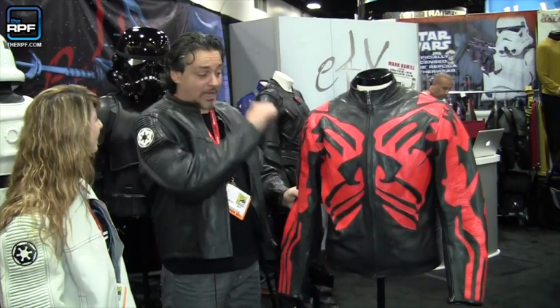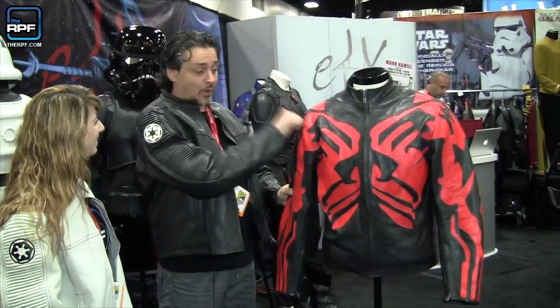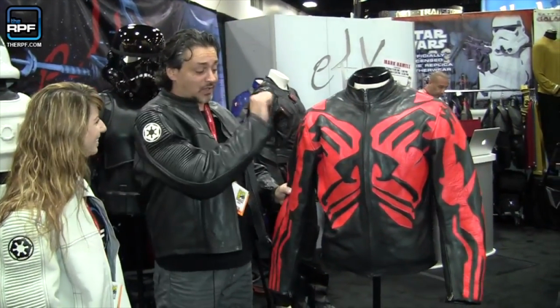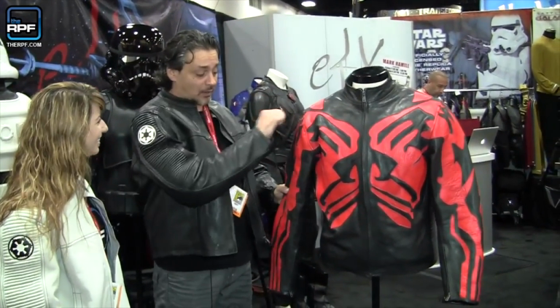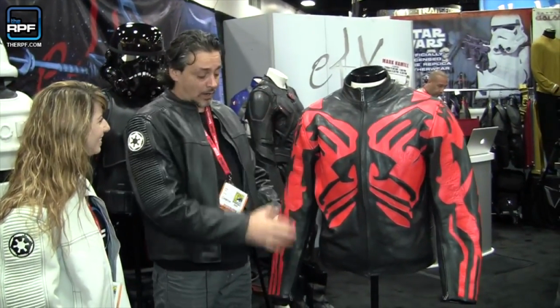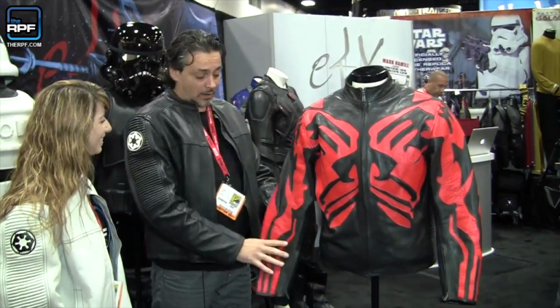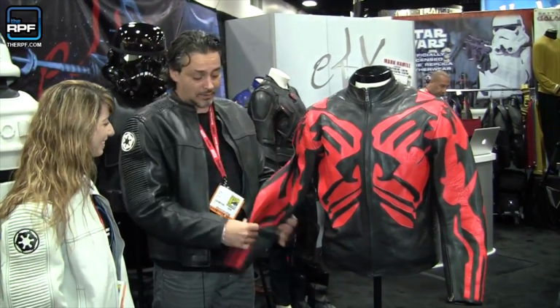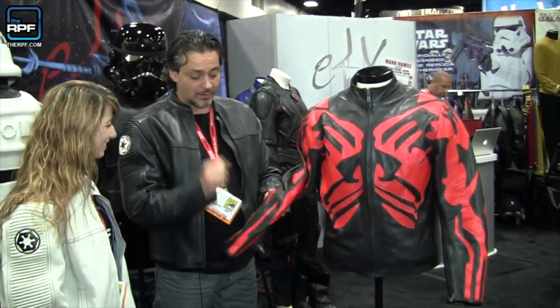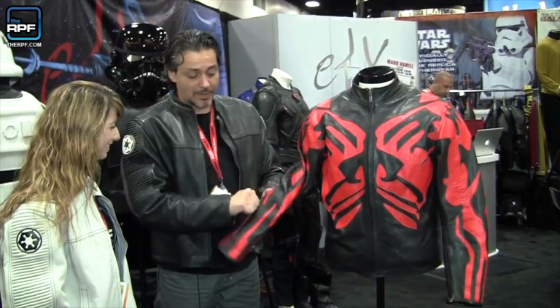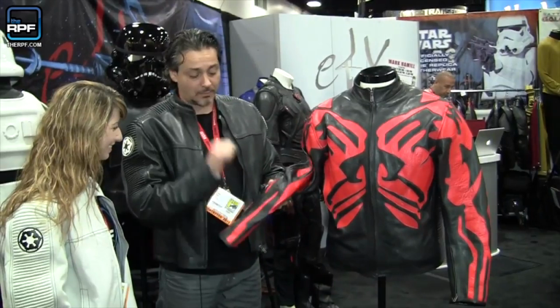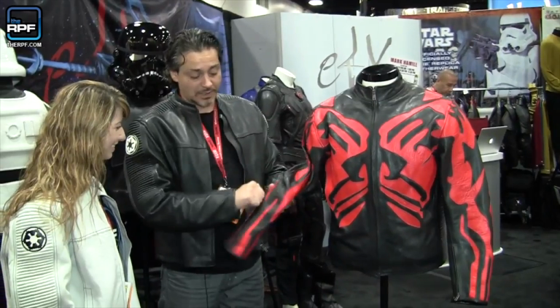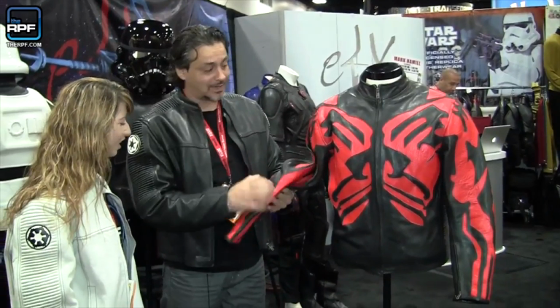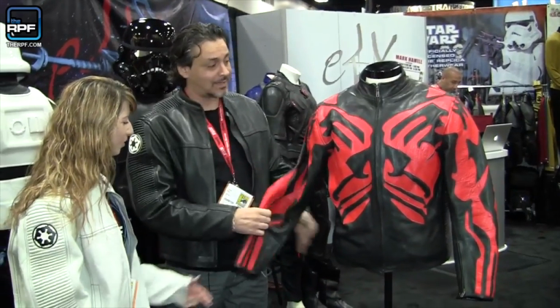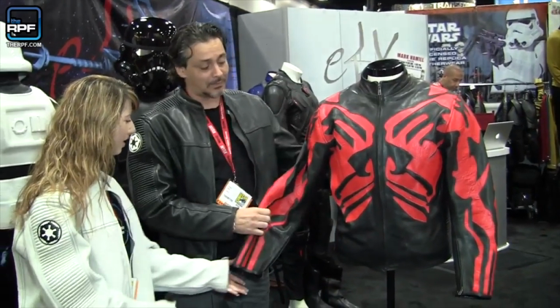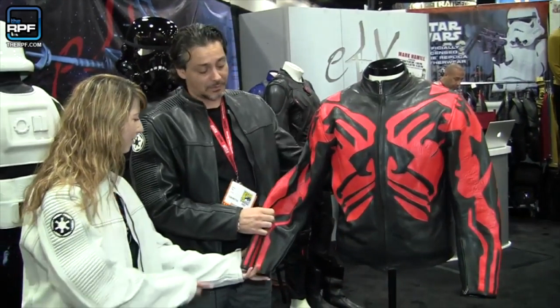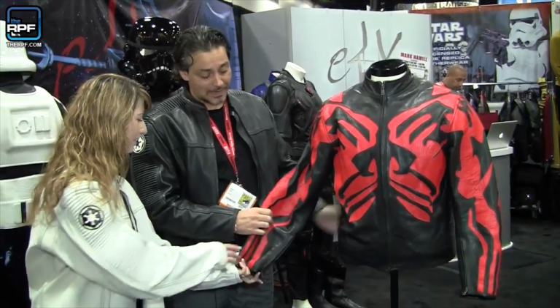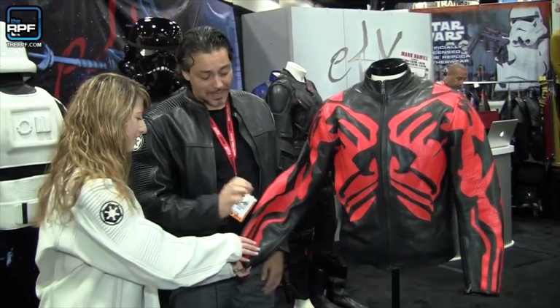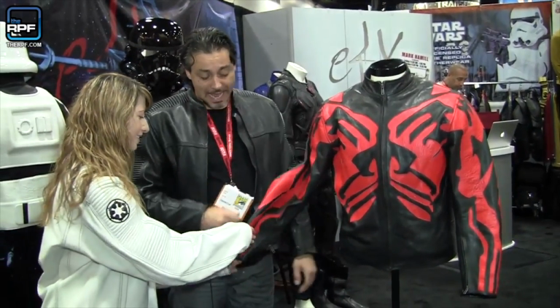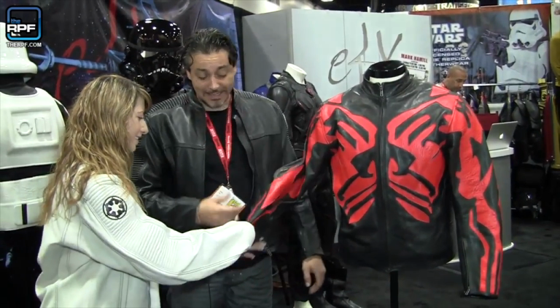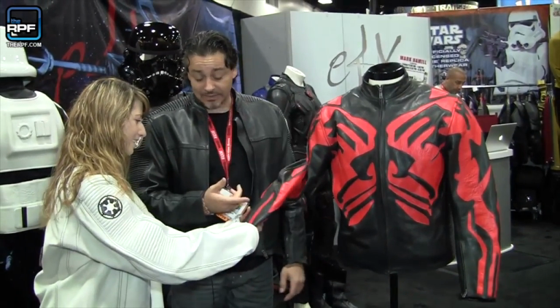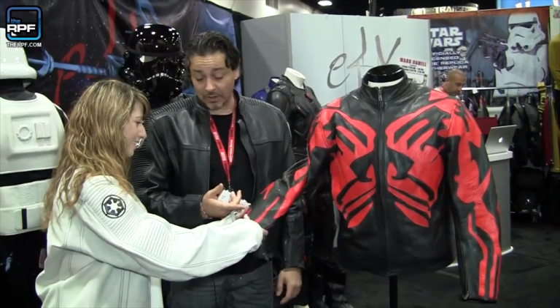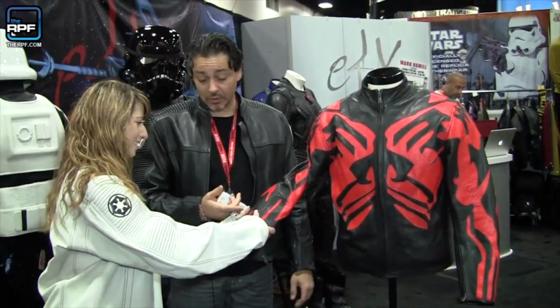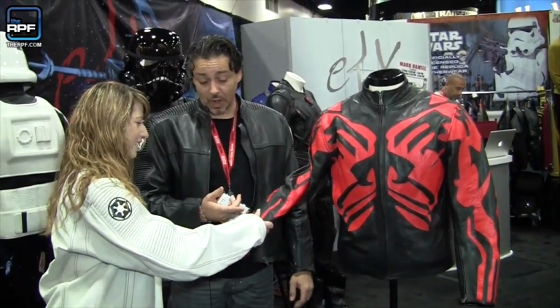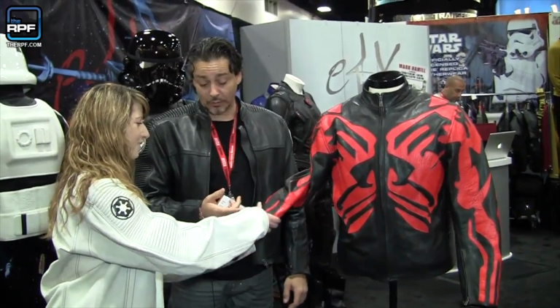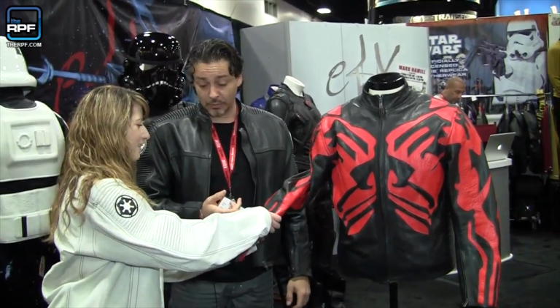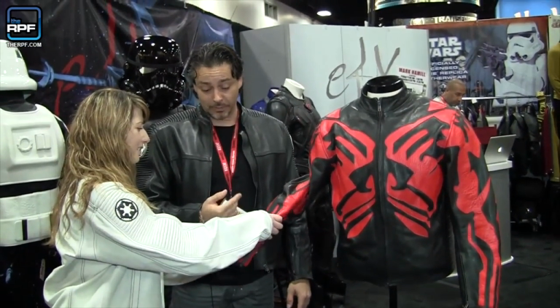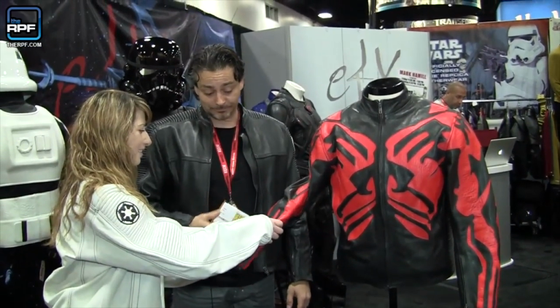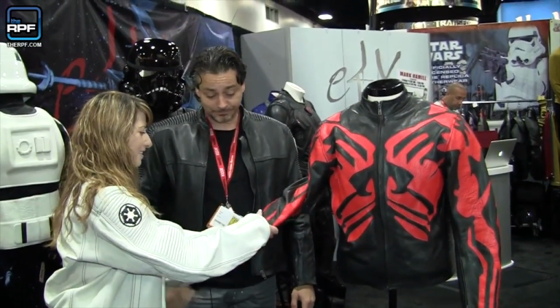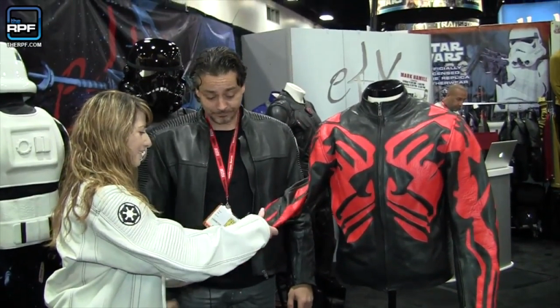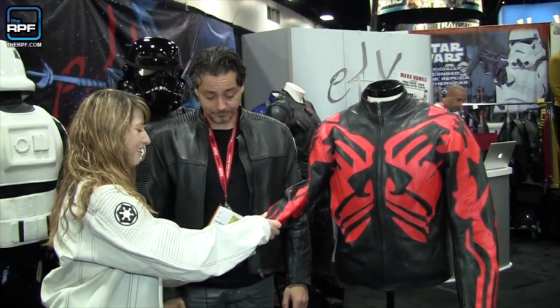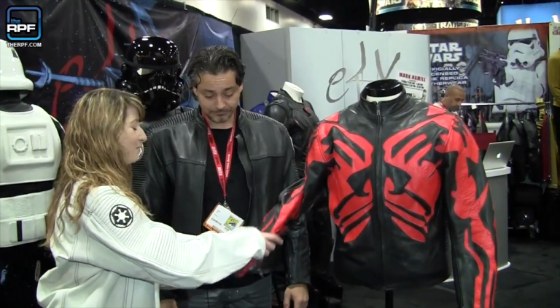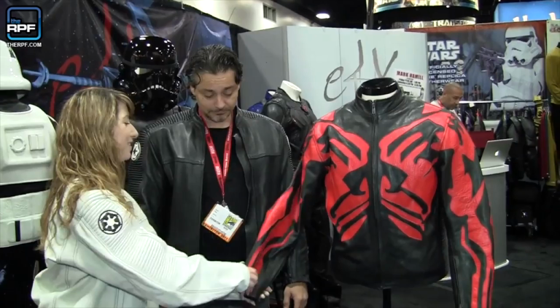And being motorcycle wear, all of the body armor is inside. Same with the back, and it is also all removable. That's amazing.